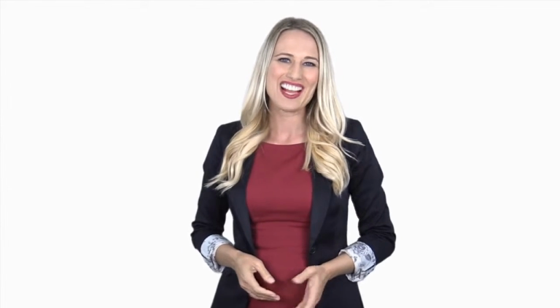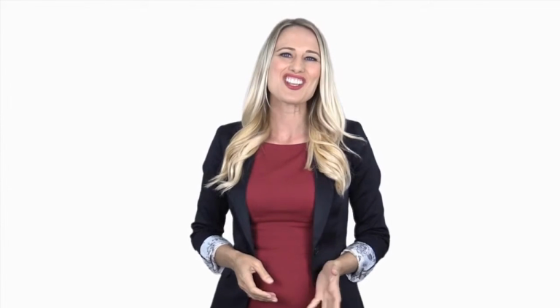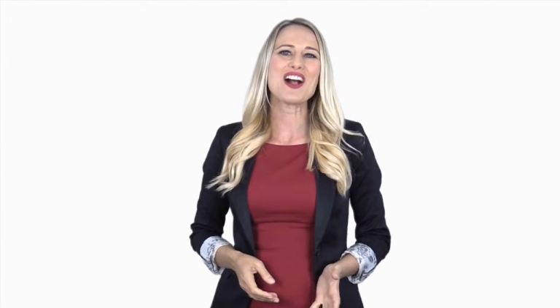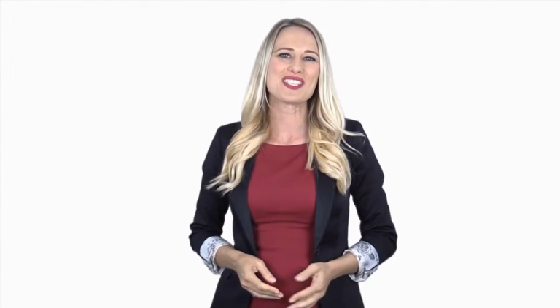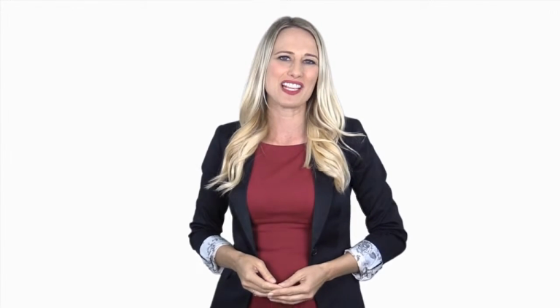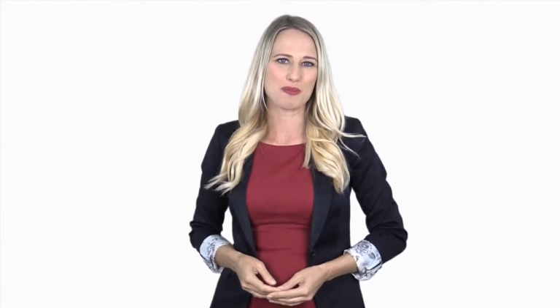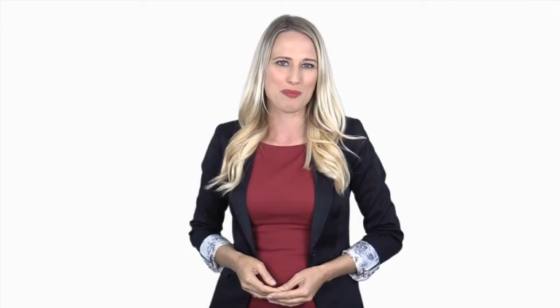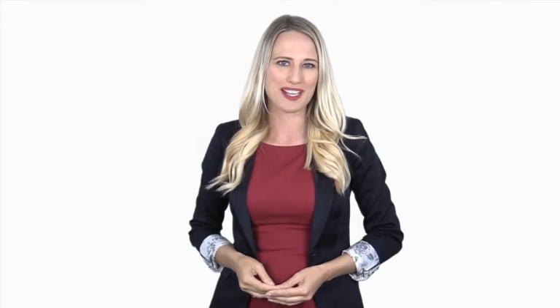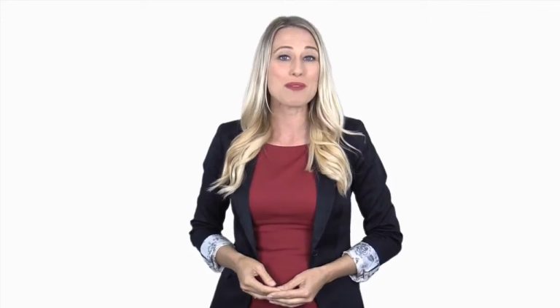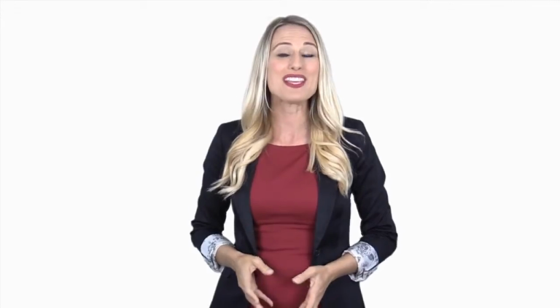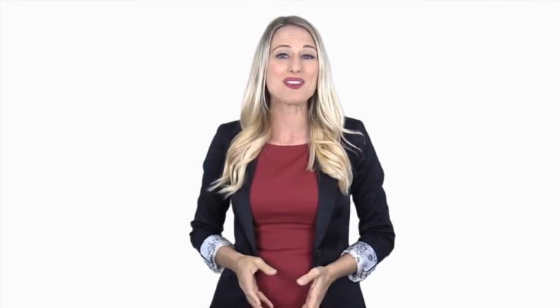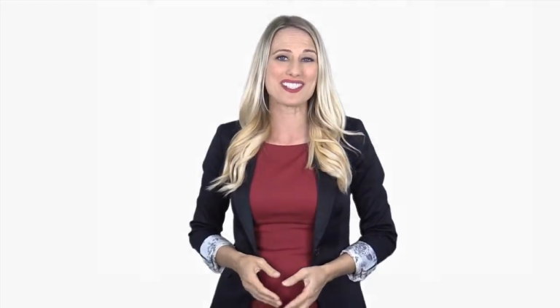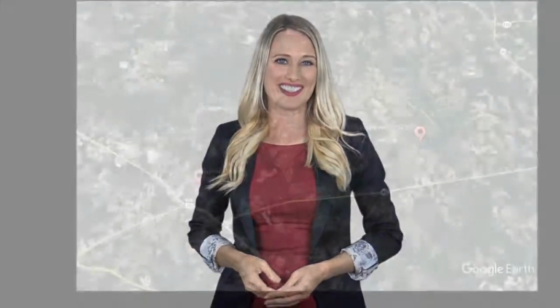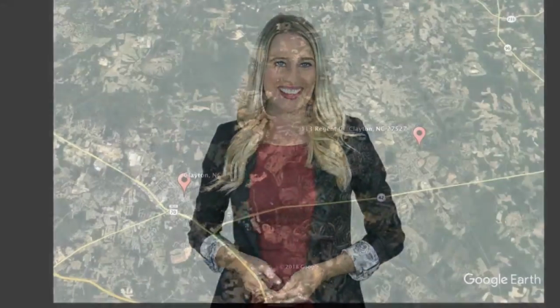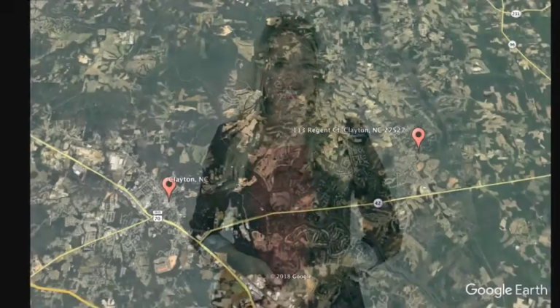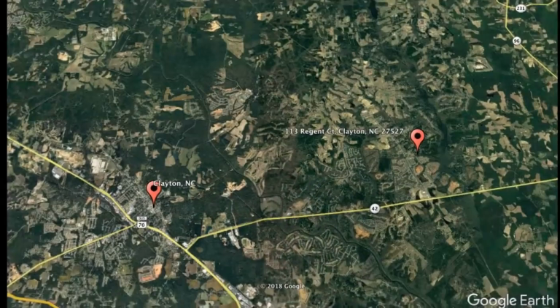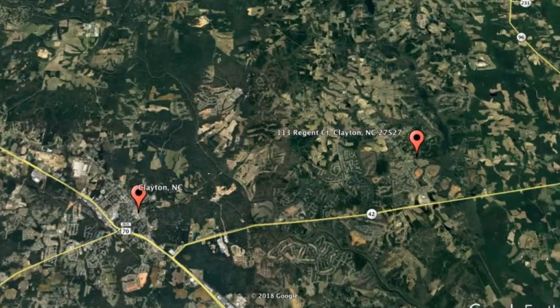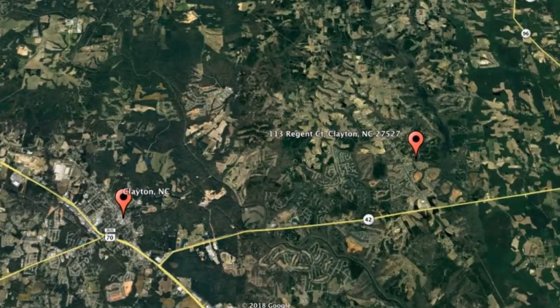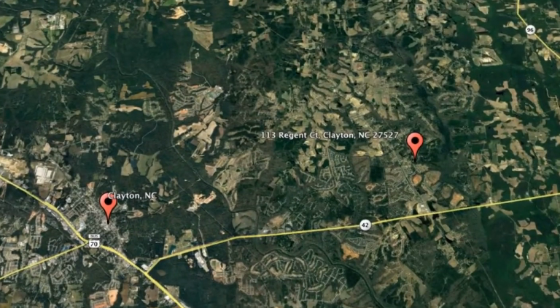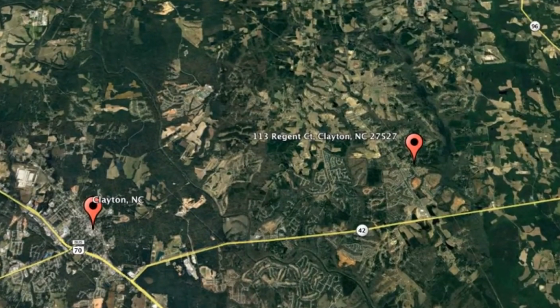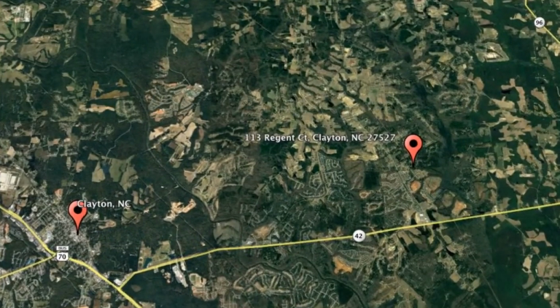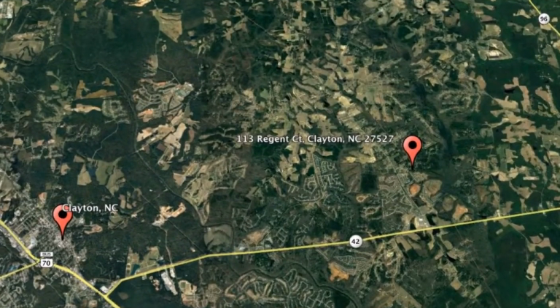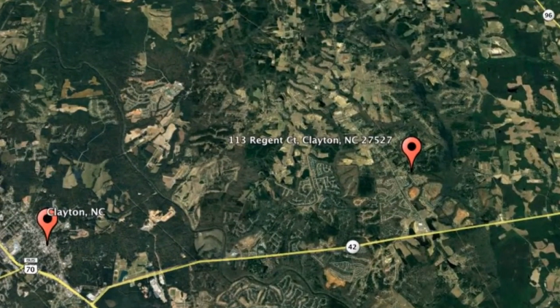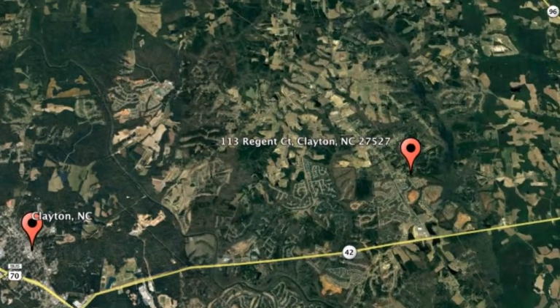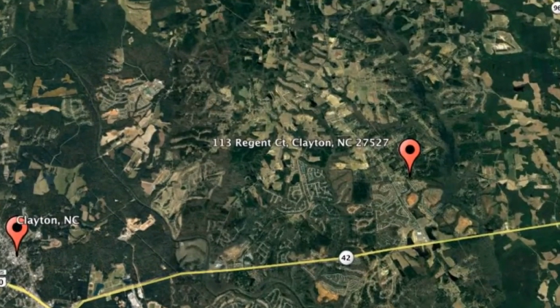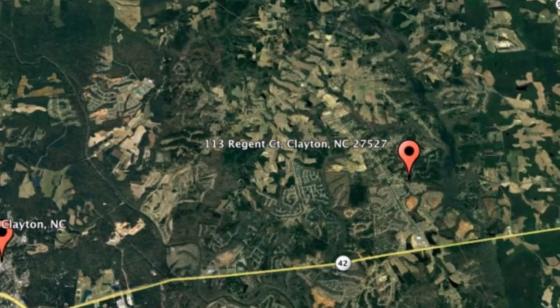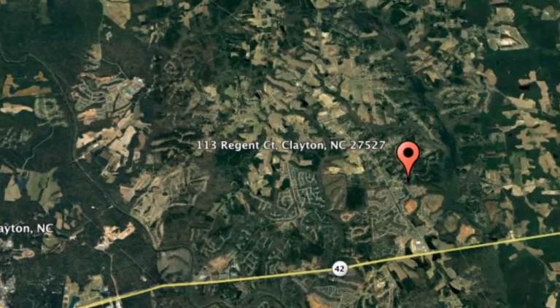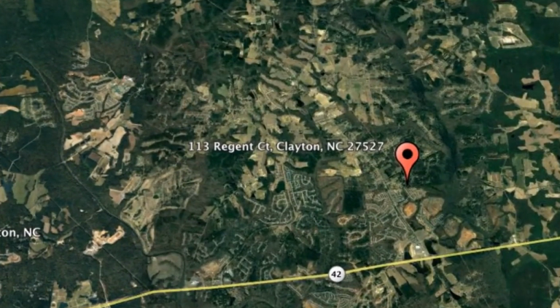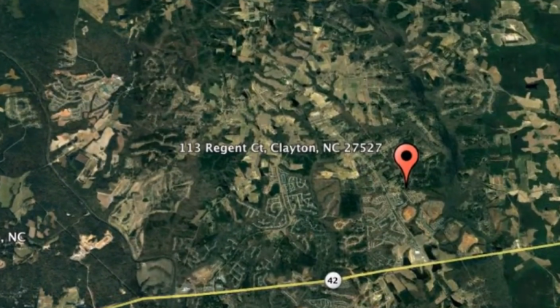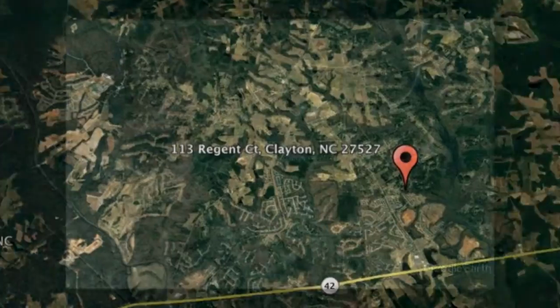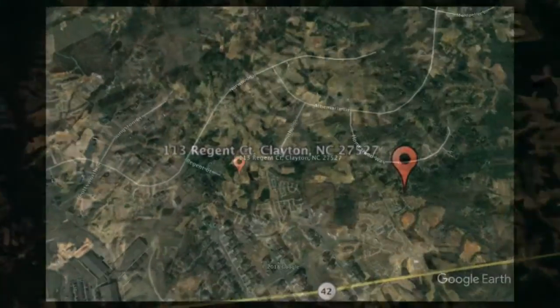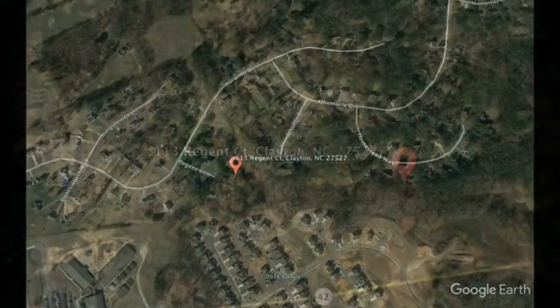Check out this available property and make it yours today — 113 Regent Court, Clayton, North Carolina.